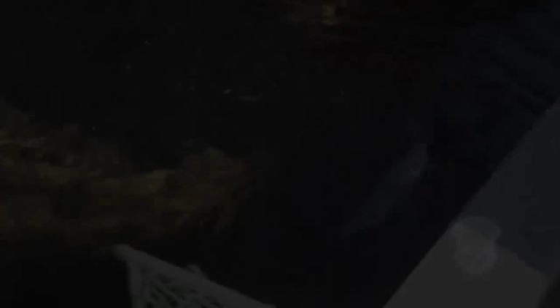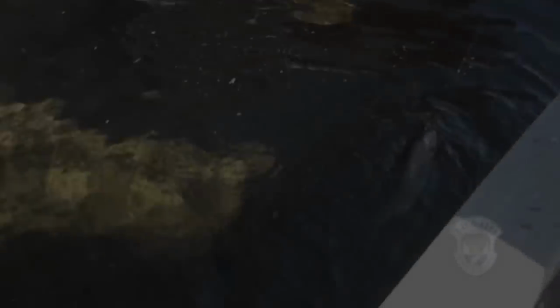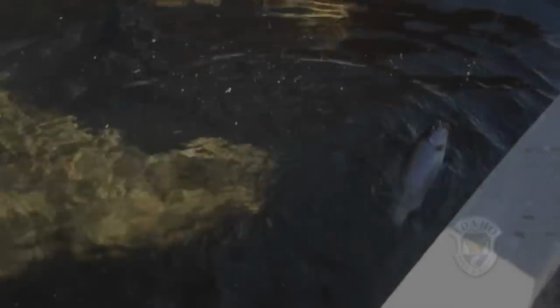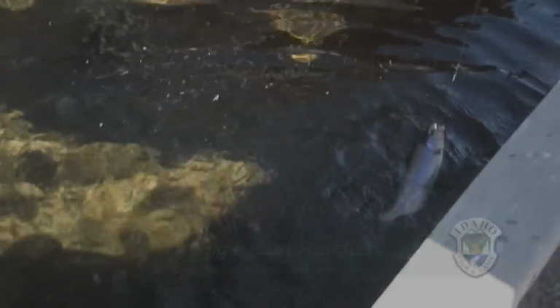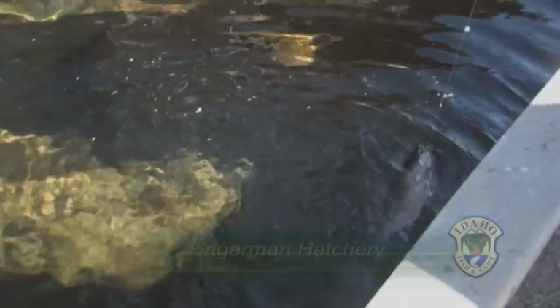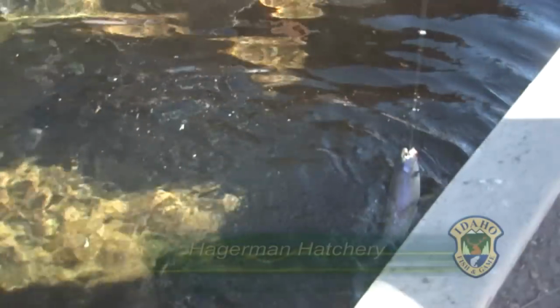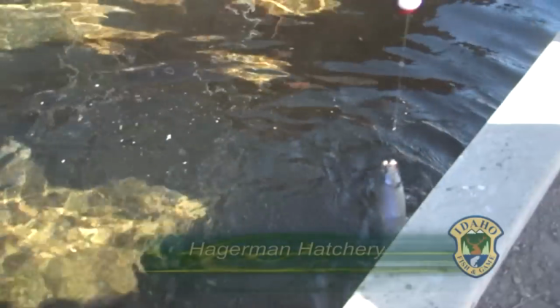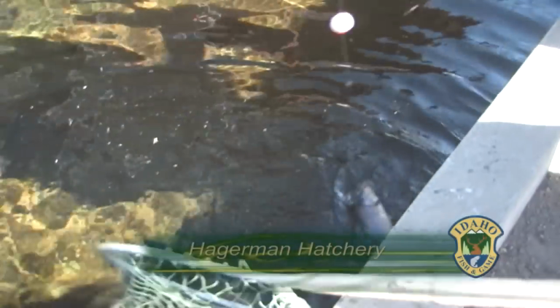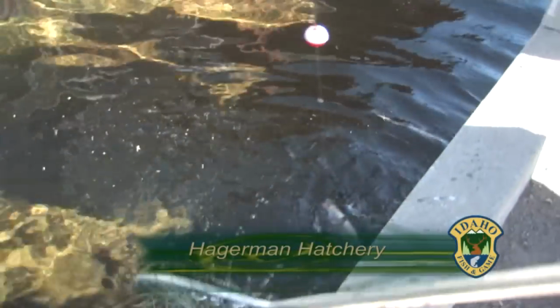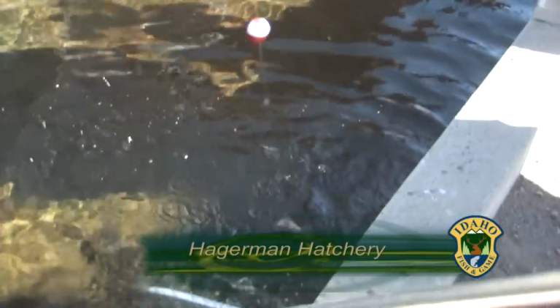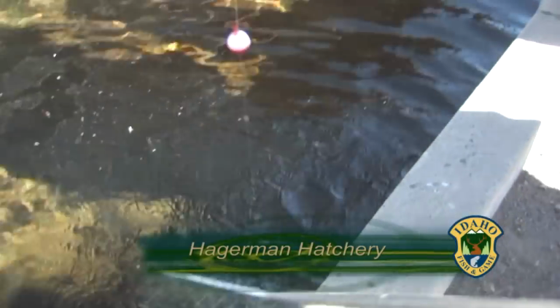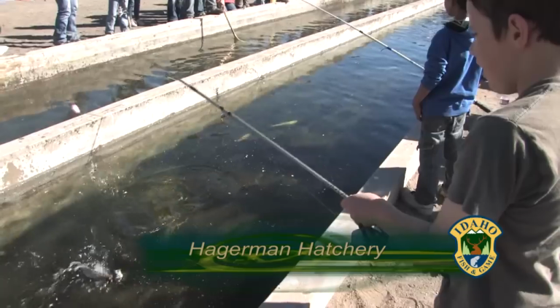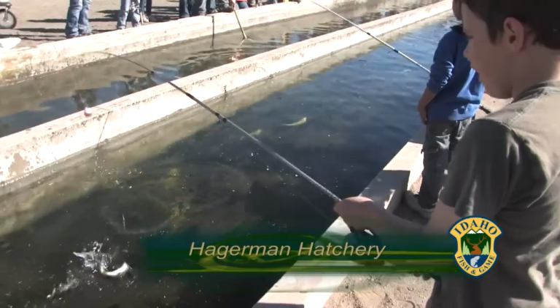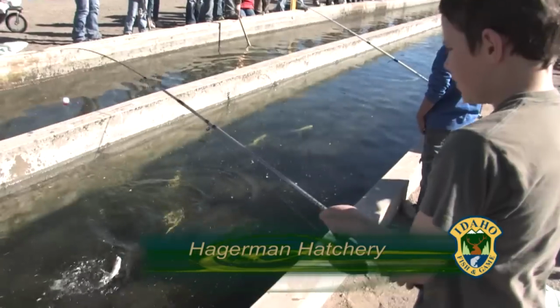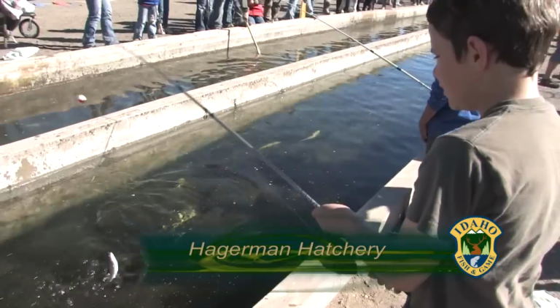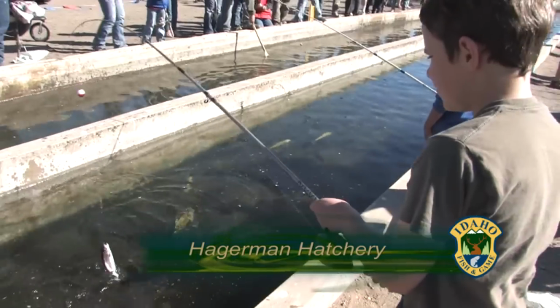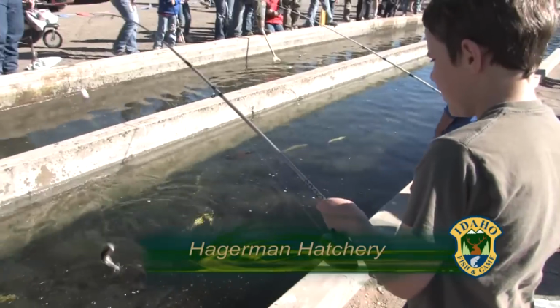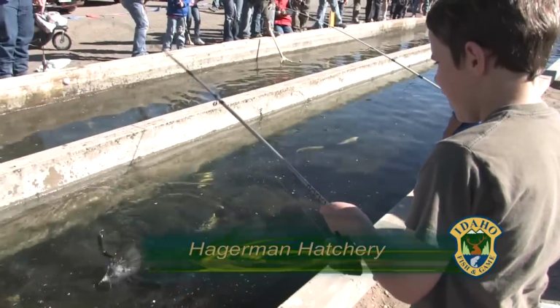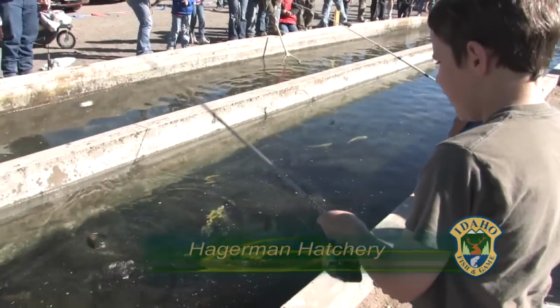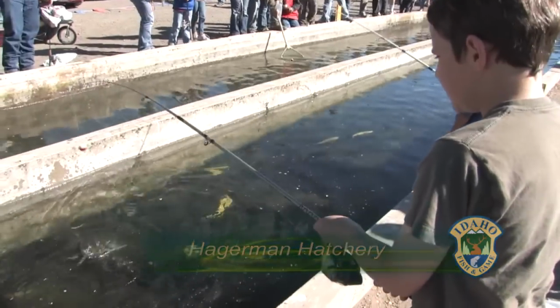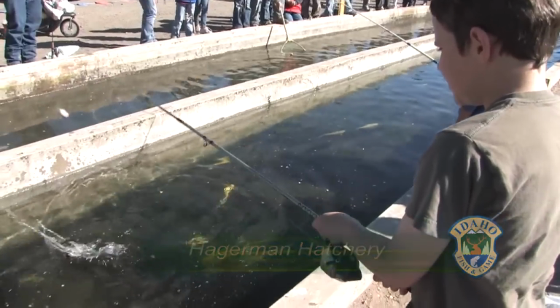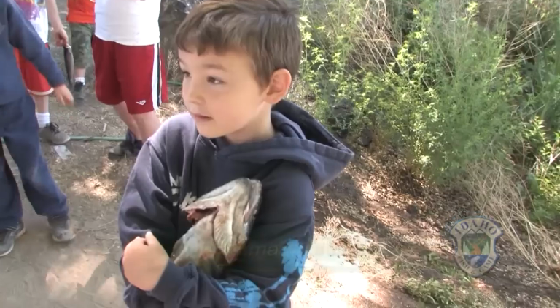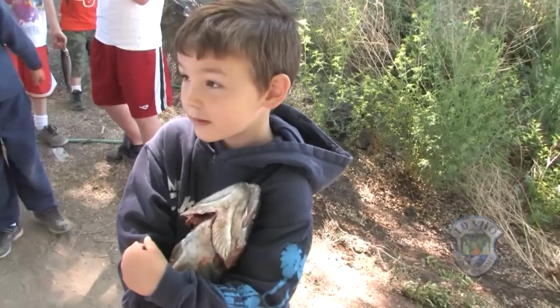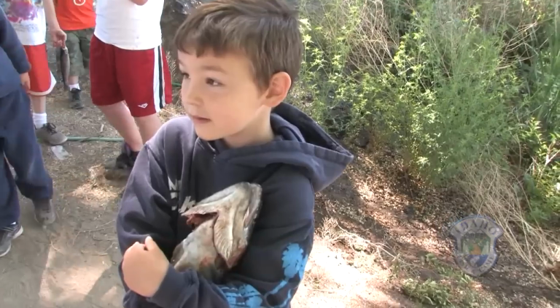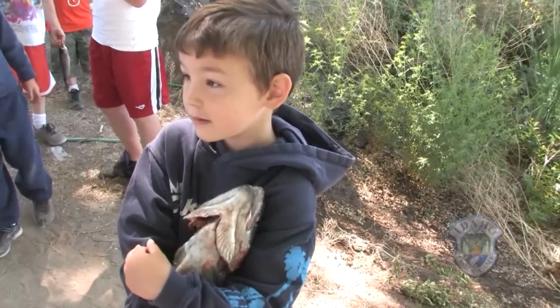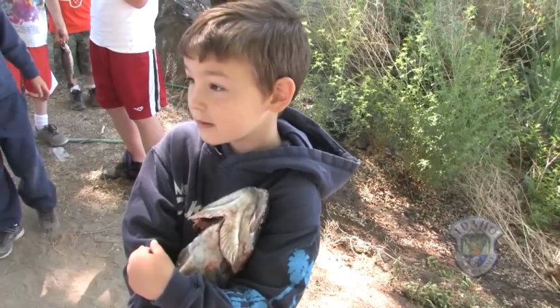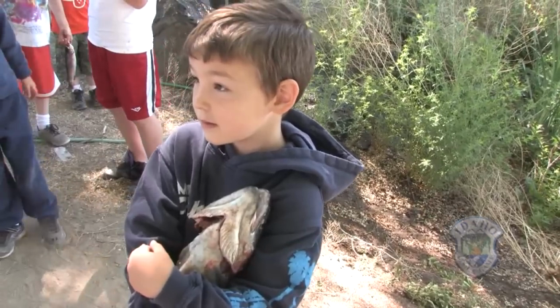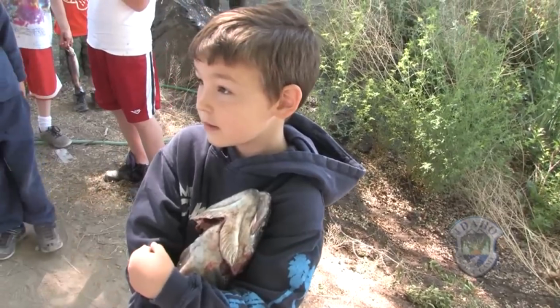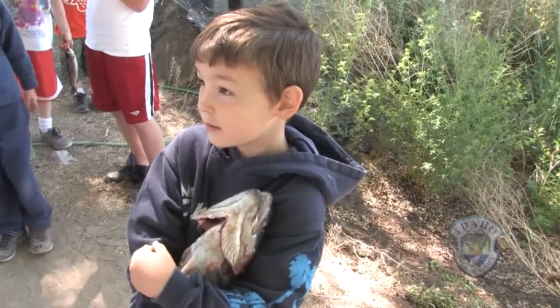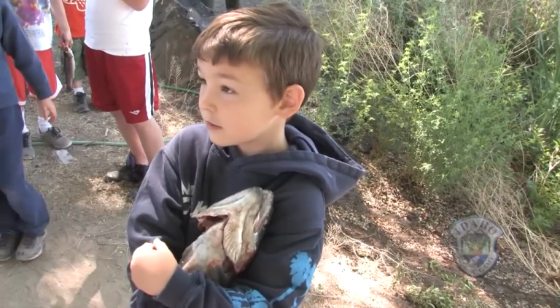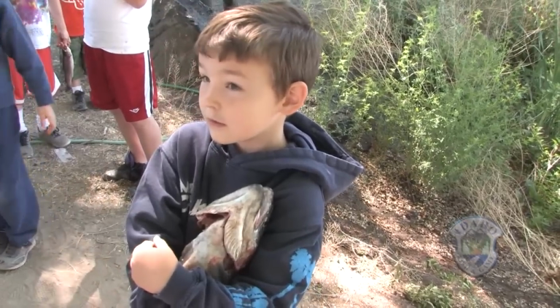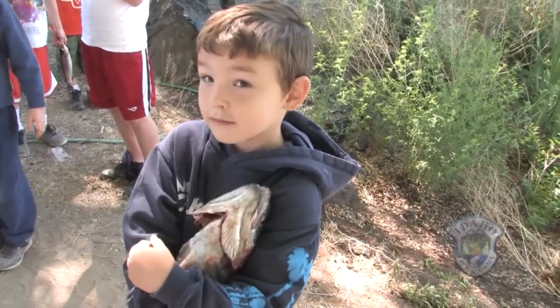Daddy caught a fish! You got one! You got it! That is great! That is huge!